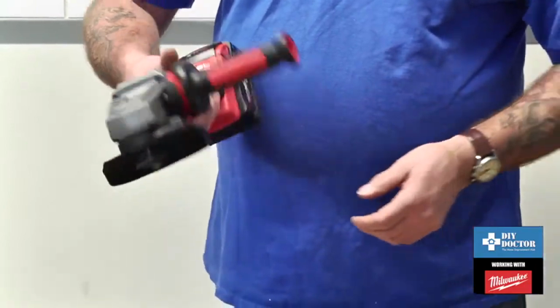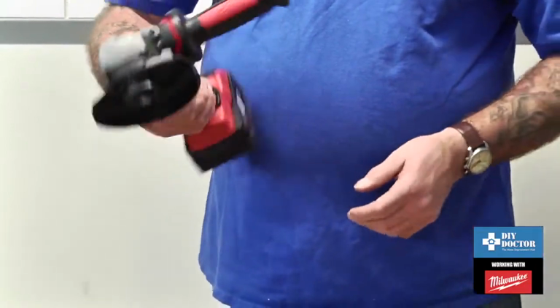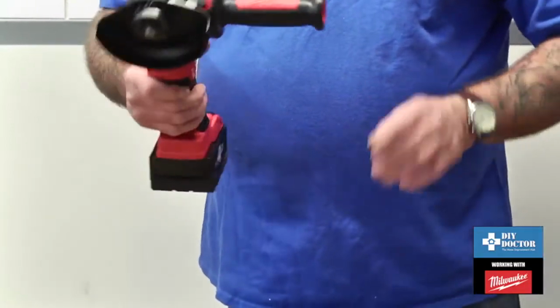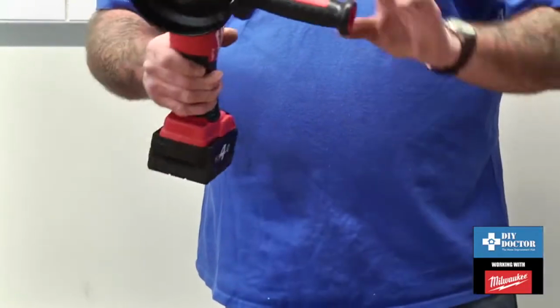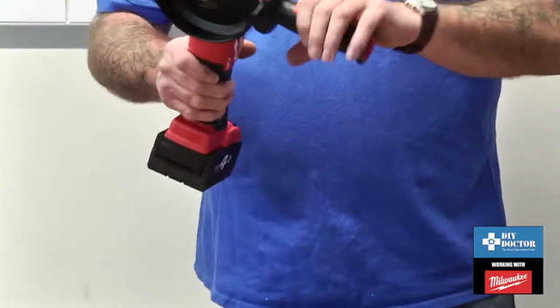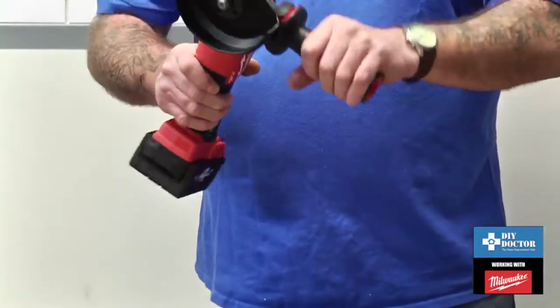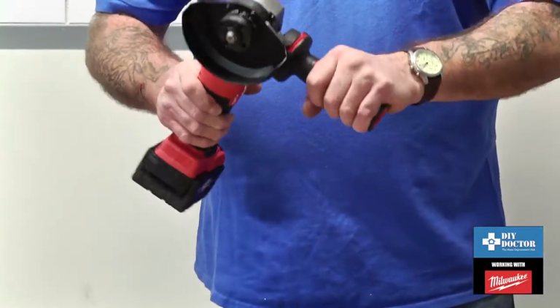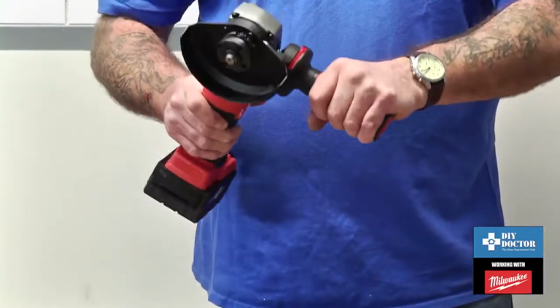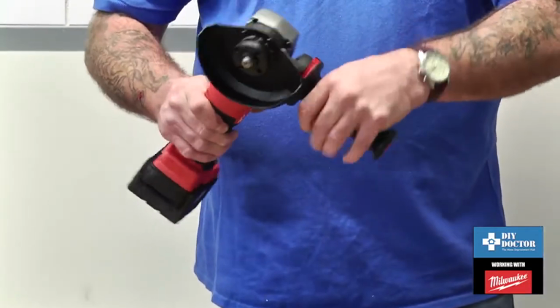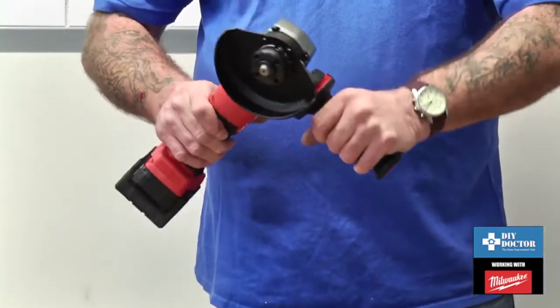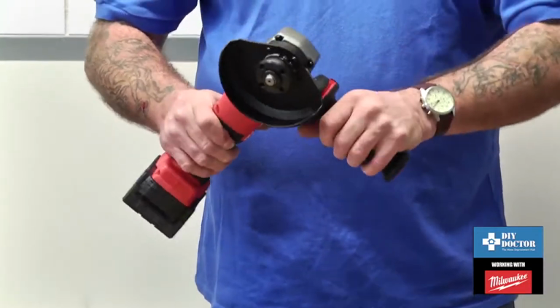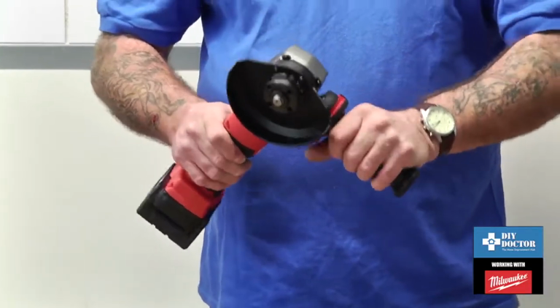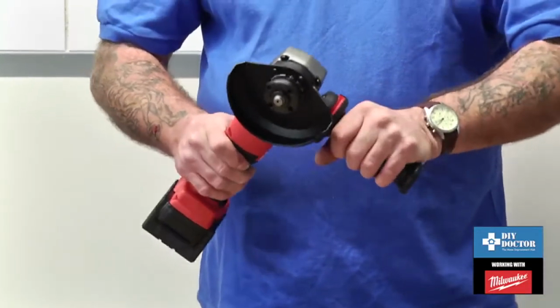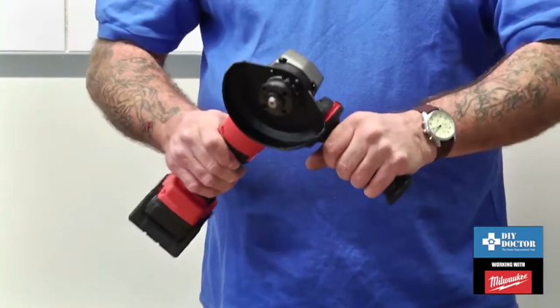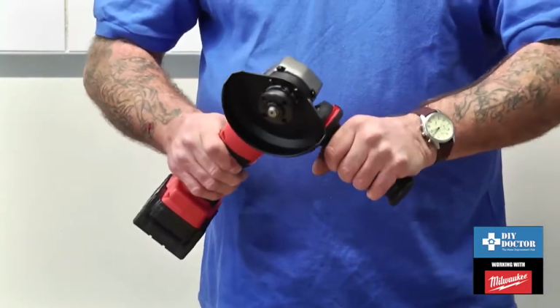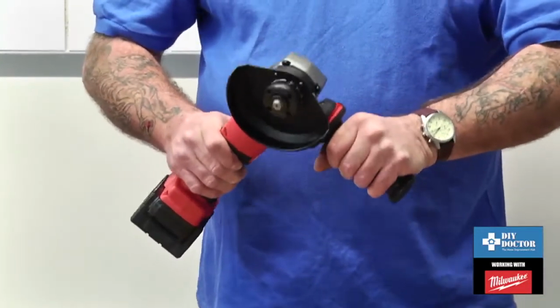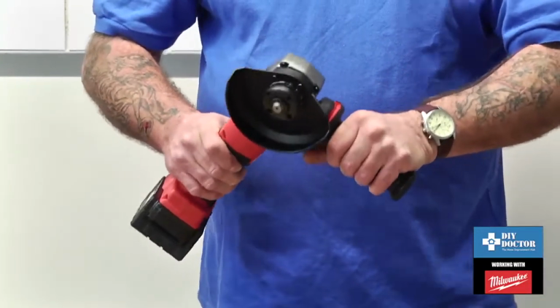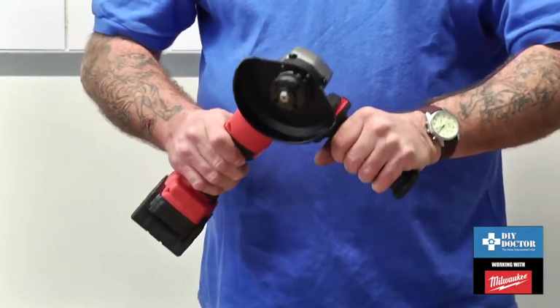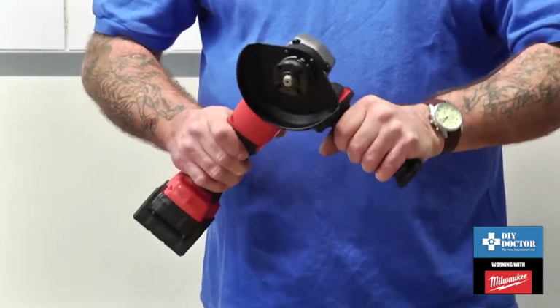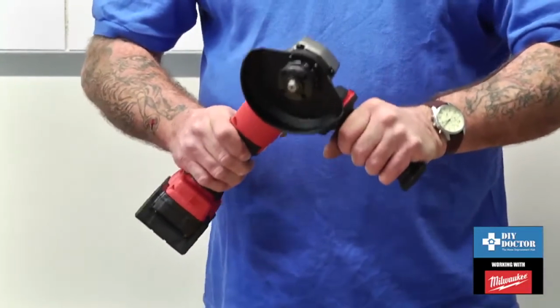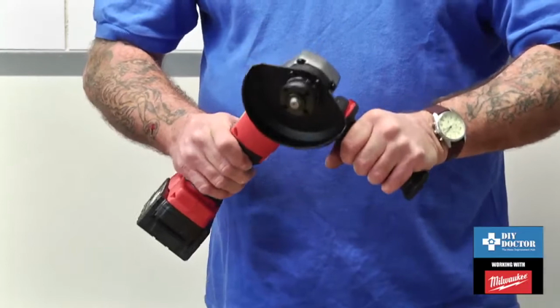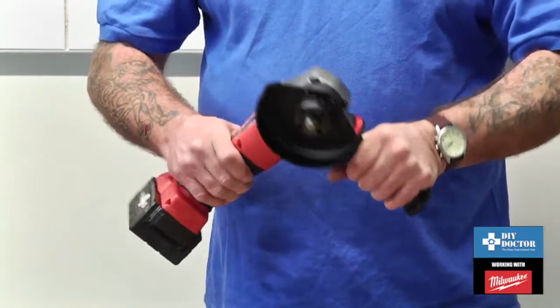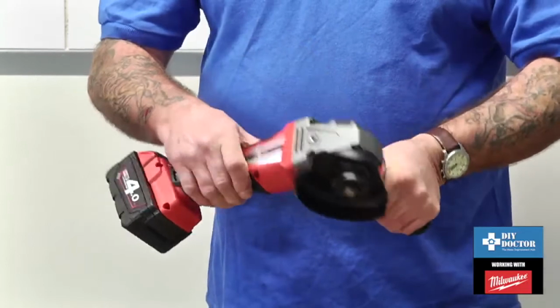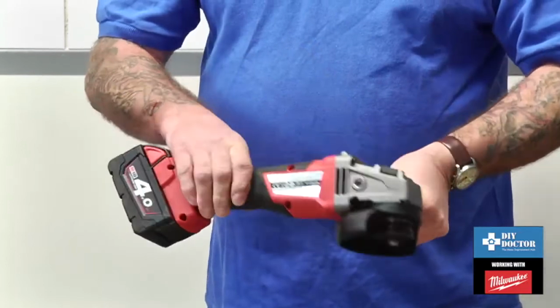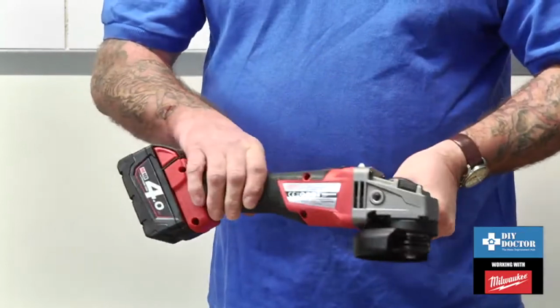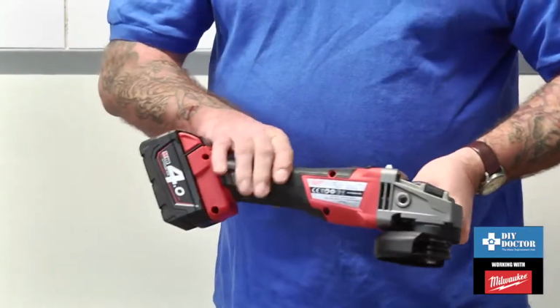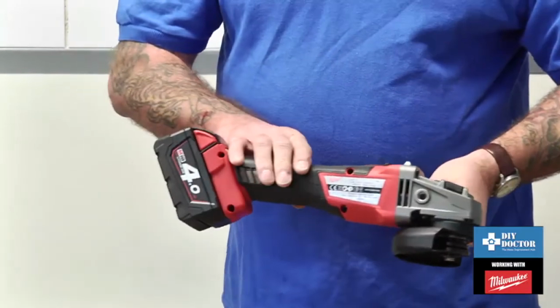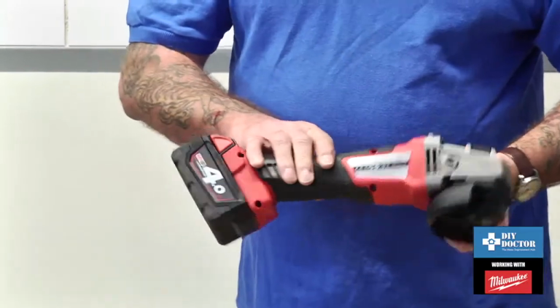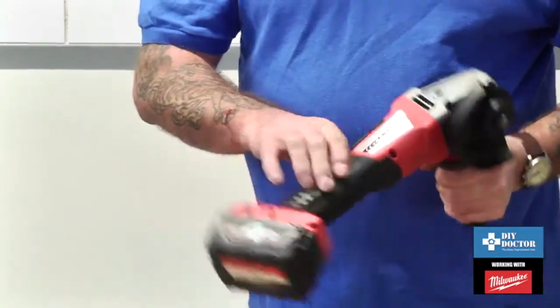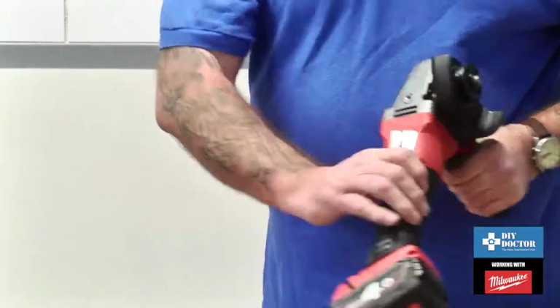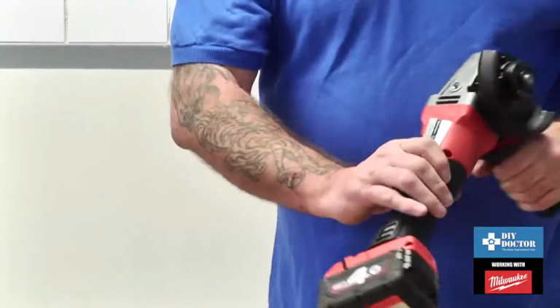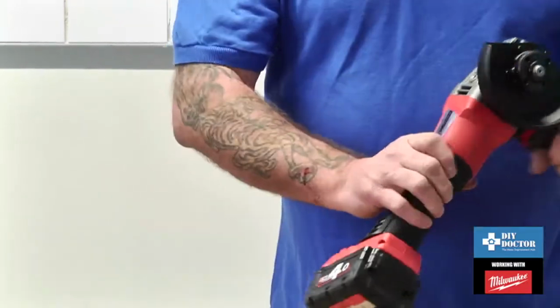It's got a lovely impact handle there, so that soaks up the vibrations — no problems at all.